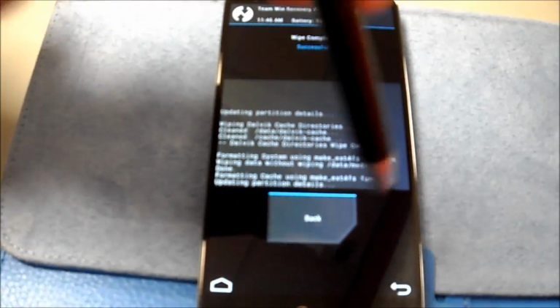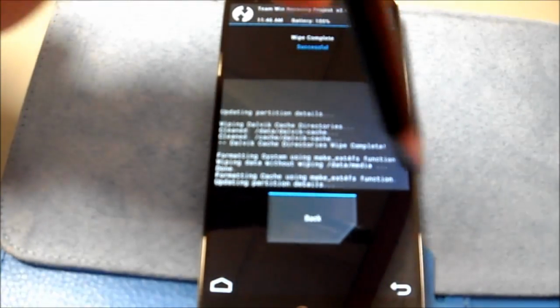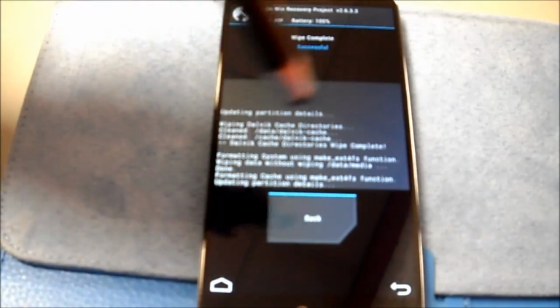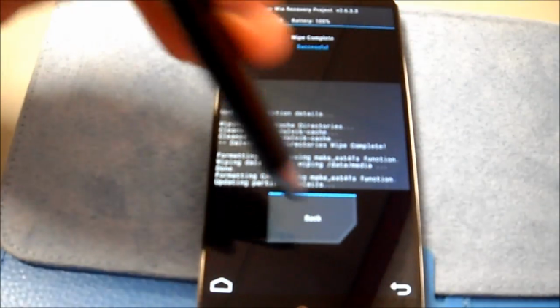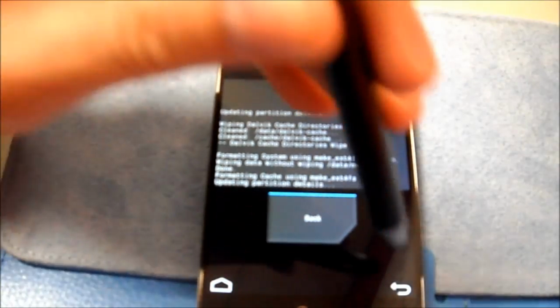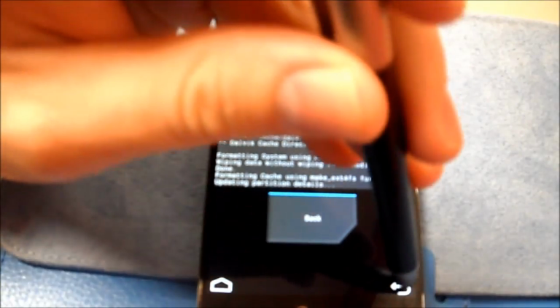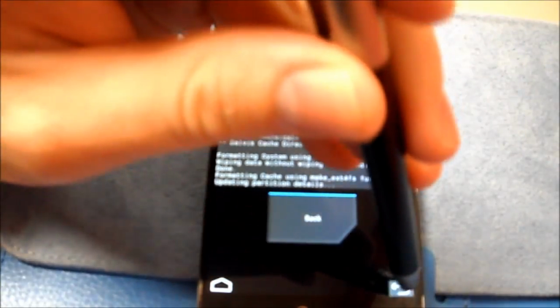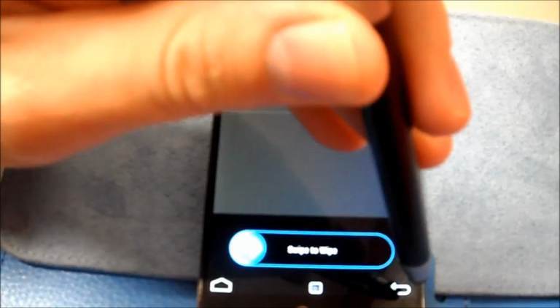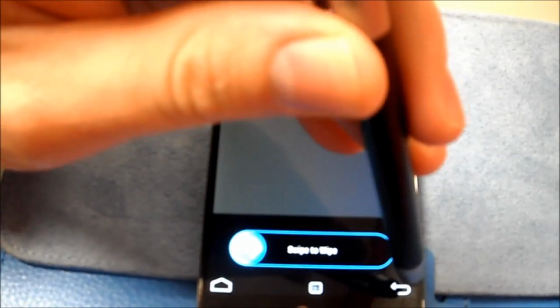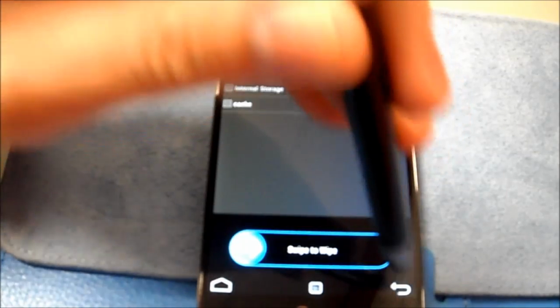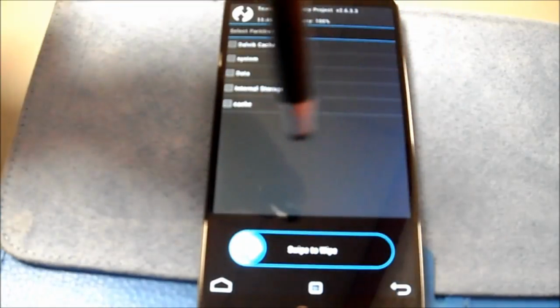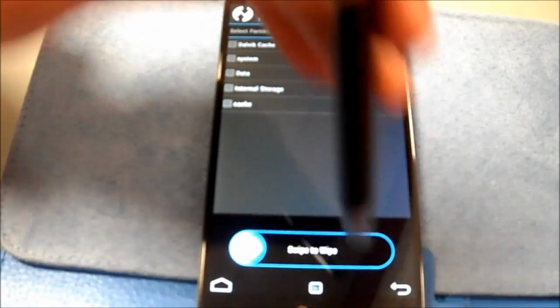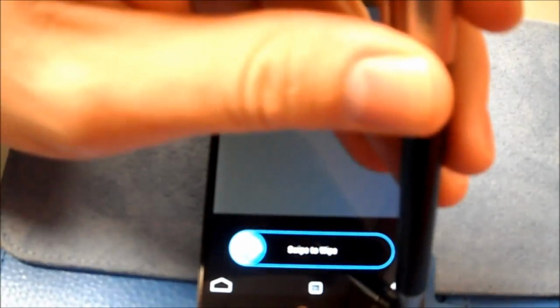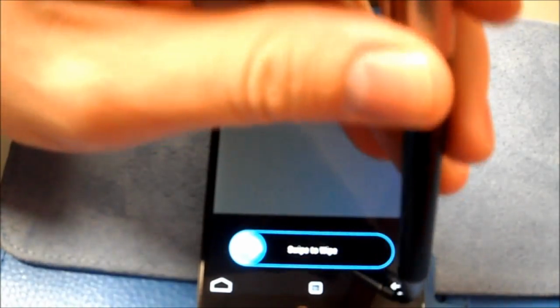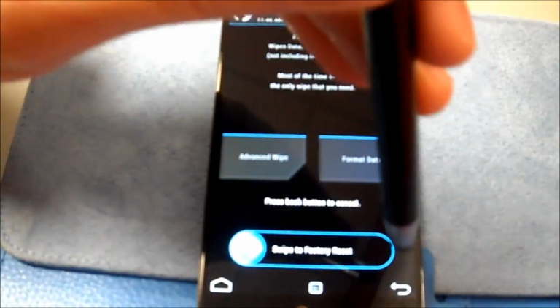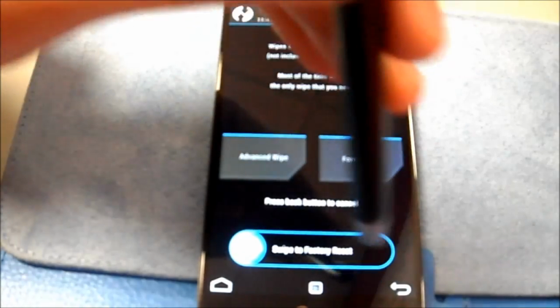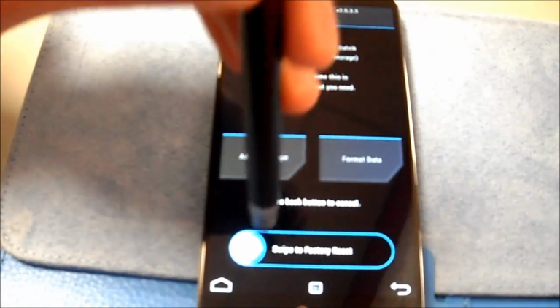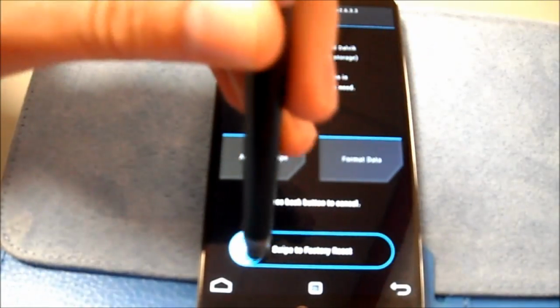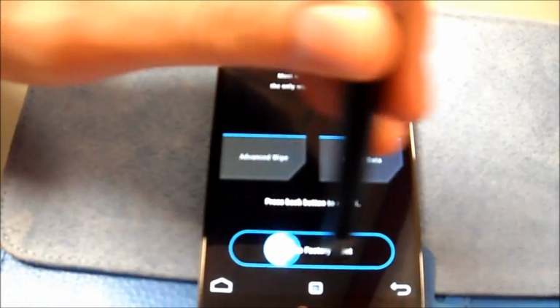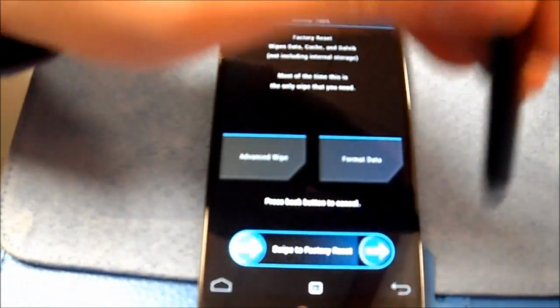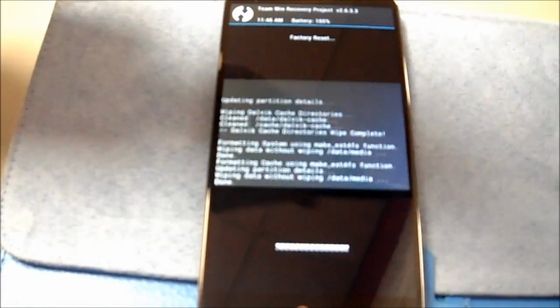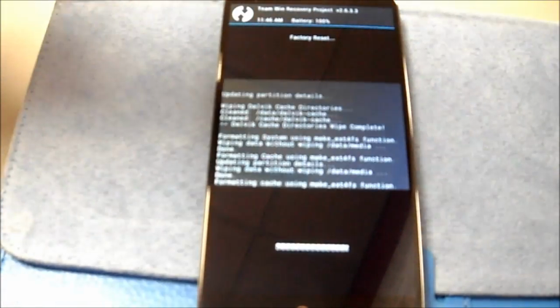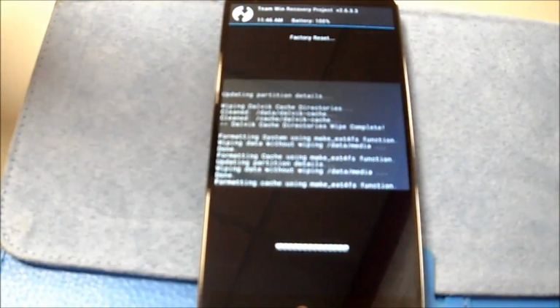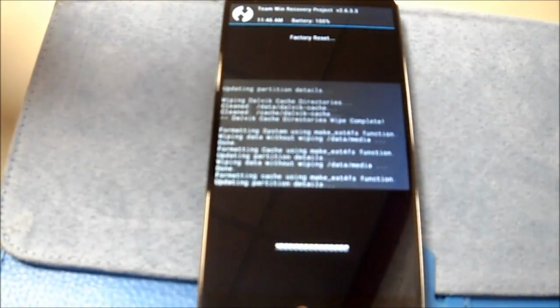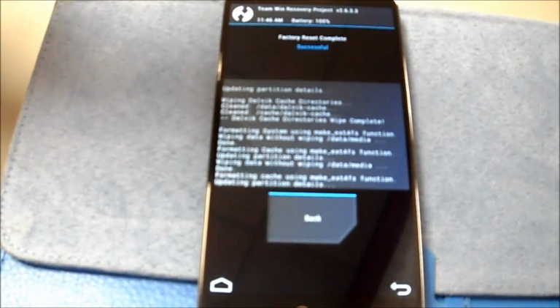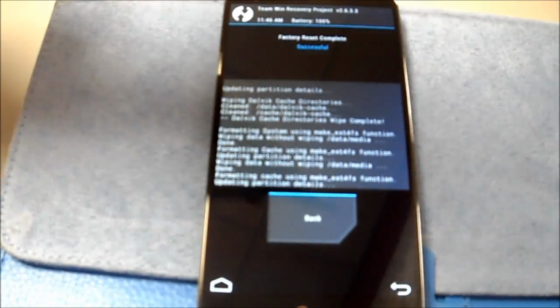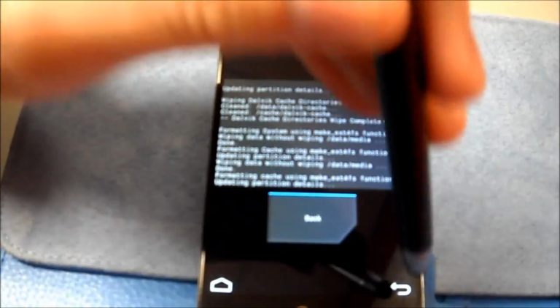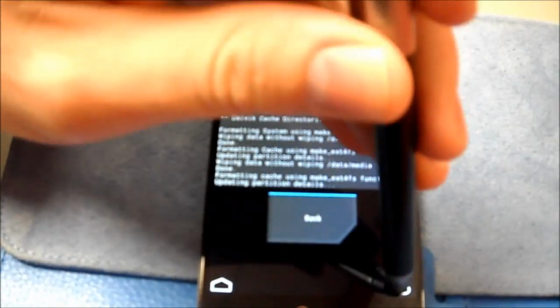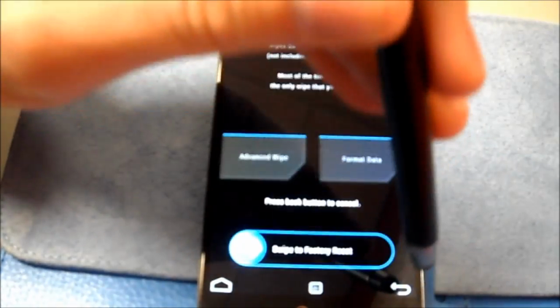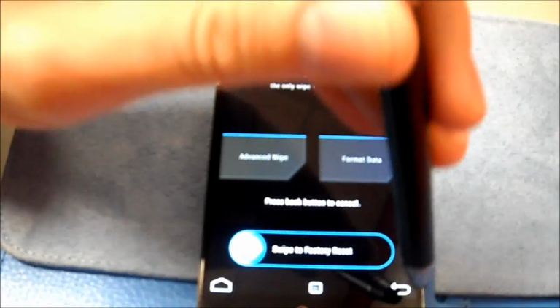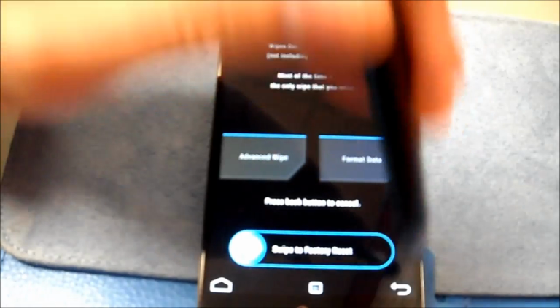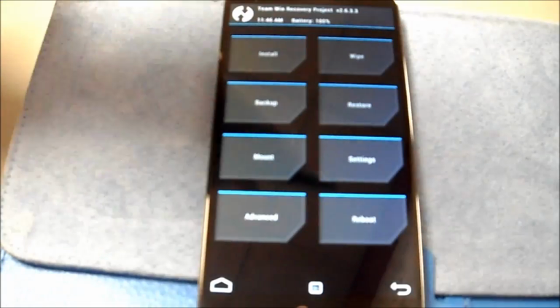Just because this is a pretty easy thing to do, go back — I'm going to go to factory reset. Takes a couple seconds, it's done.